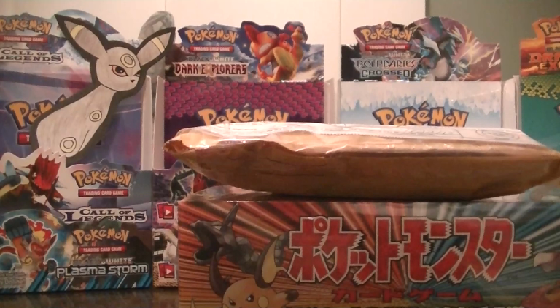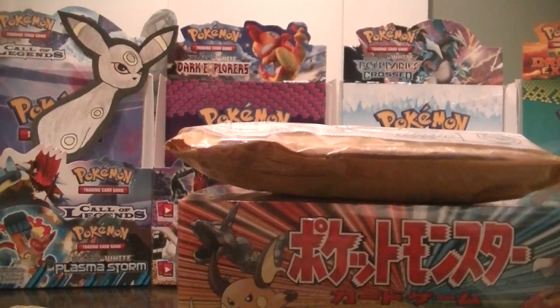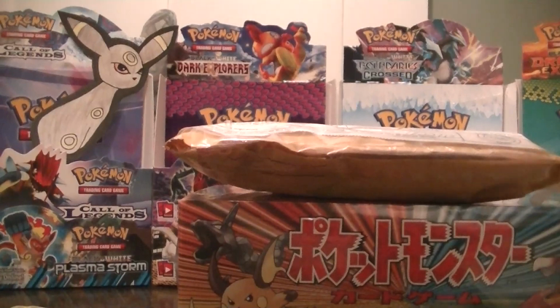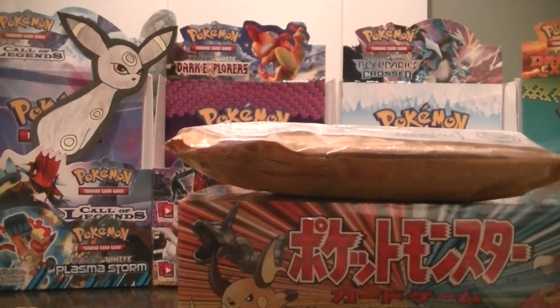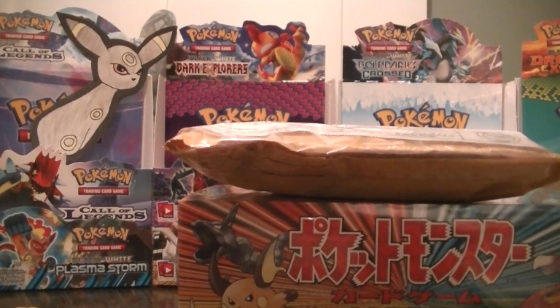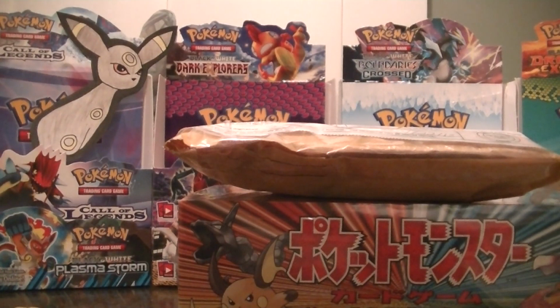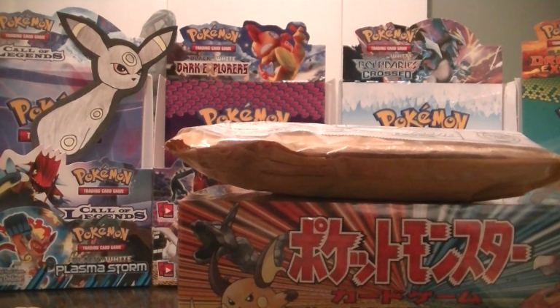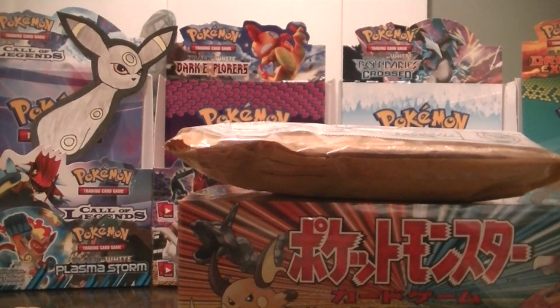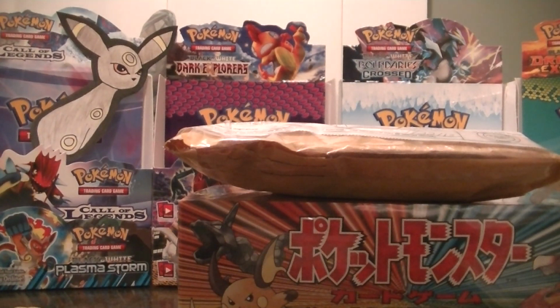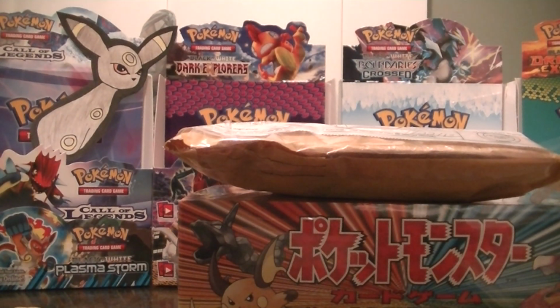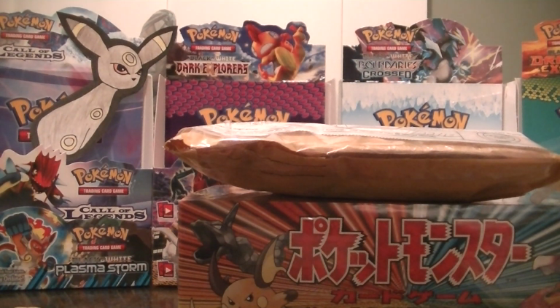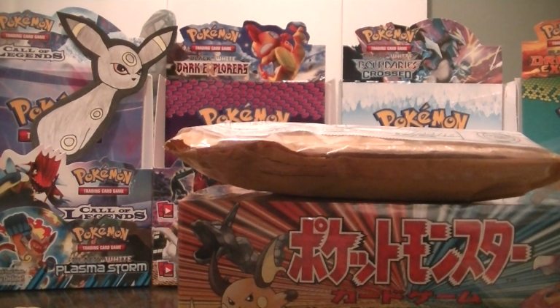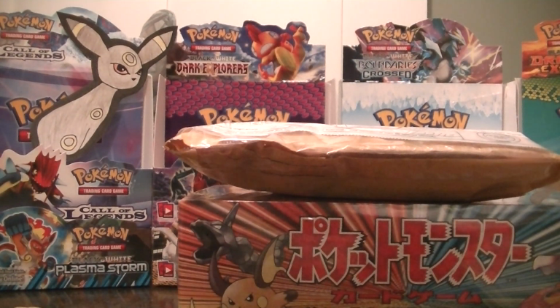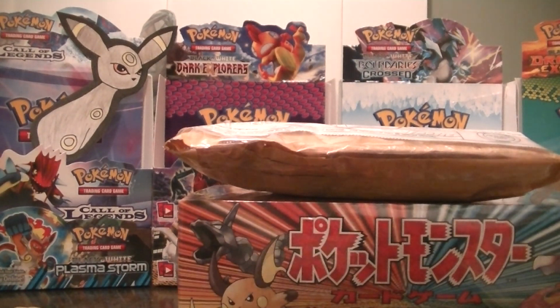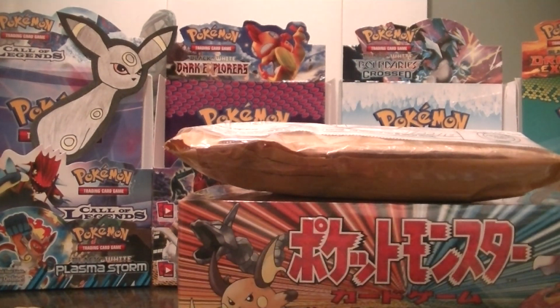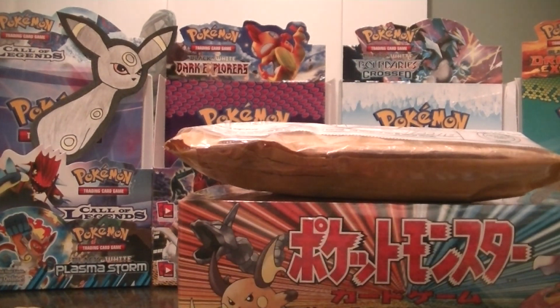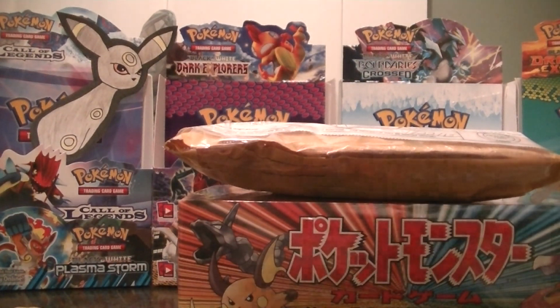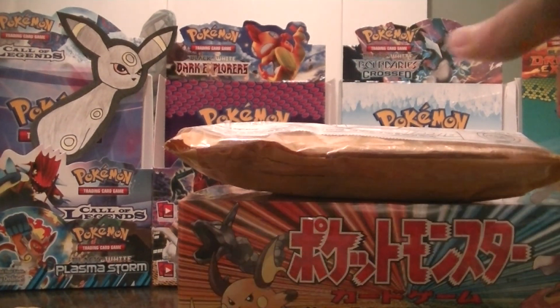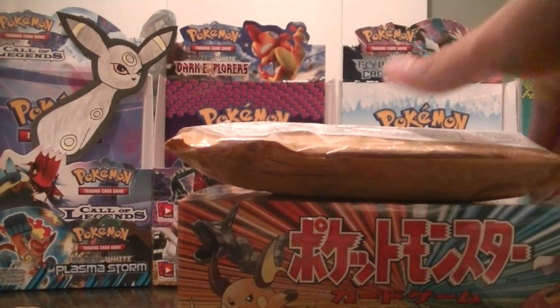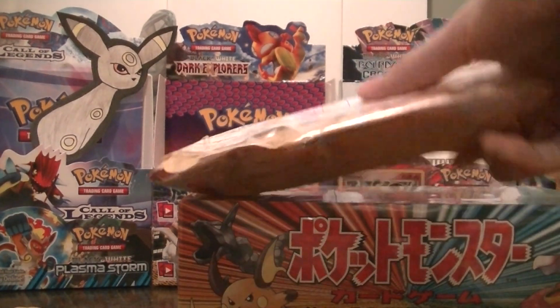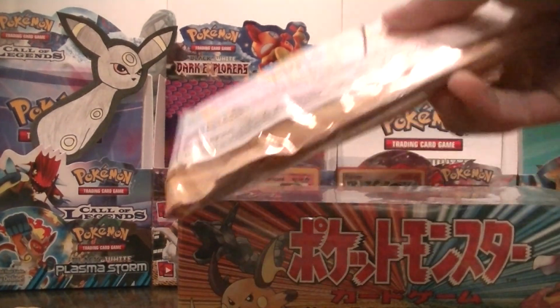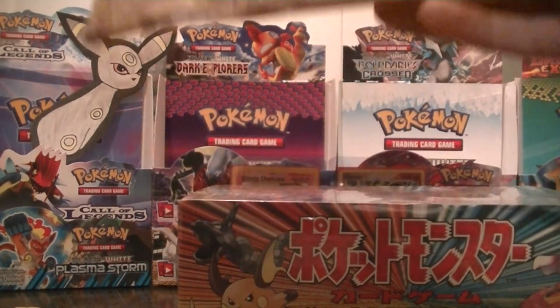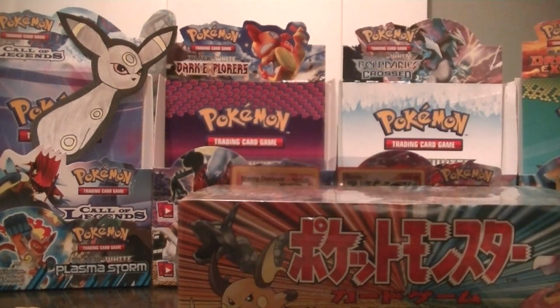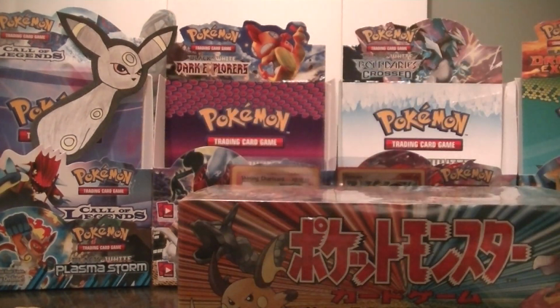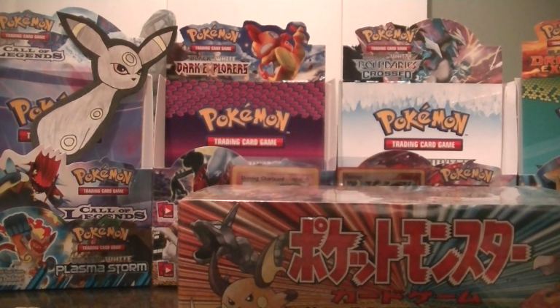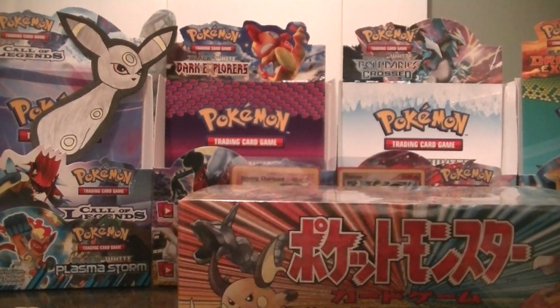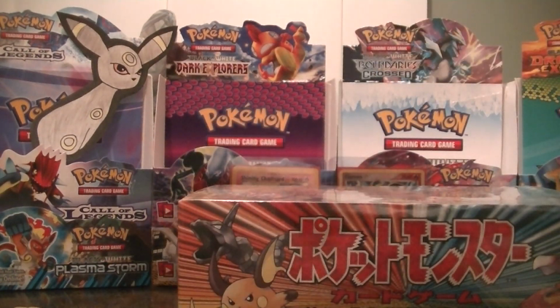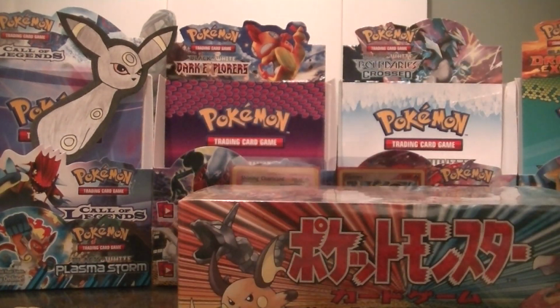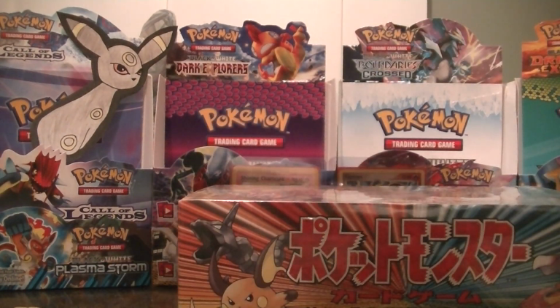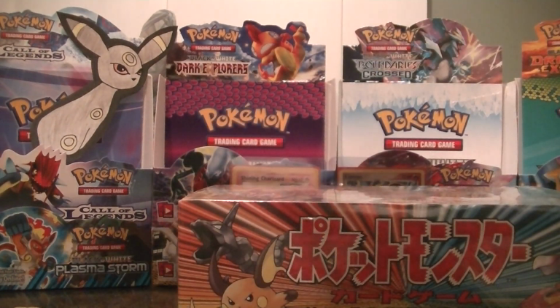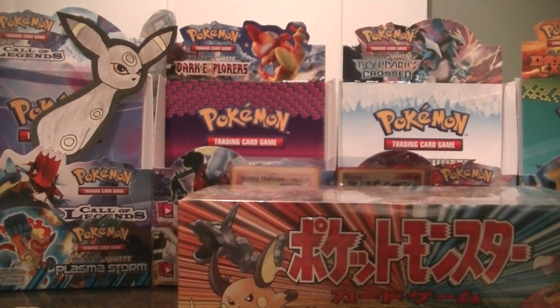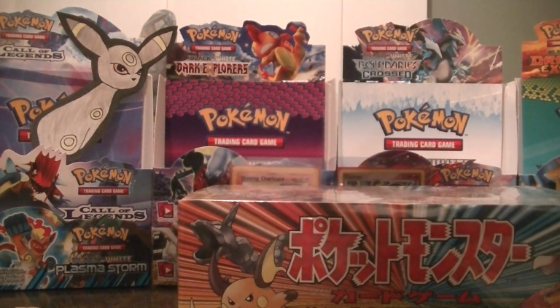Hey YouTube, MyPokemonCollection here. Got something in the mail today. Thought I'd open it up for you guys.